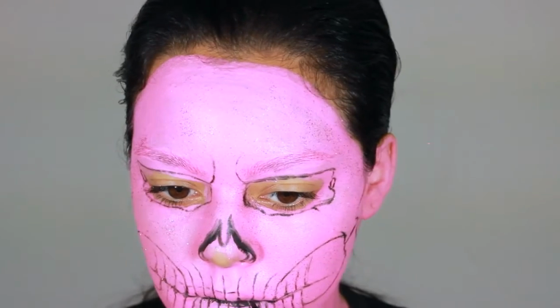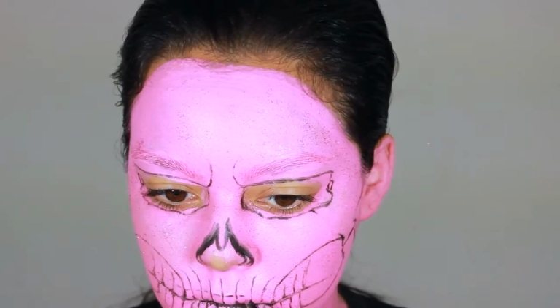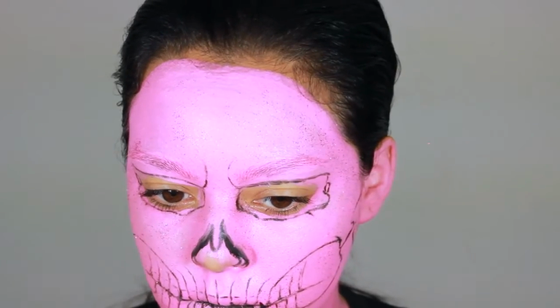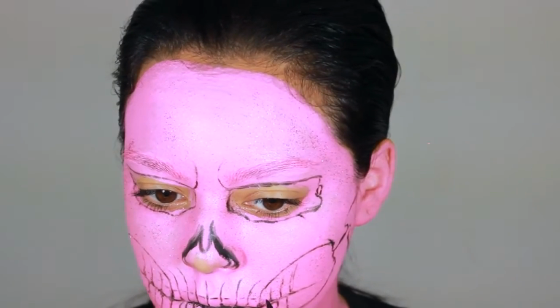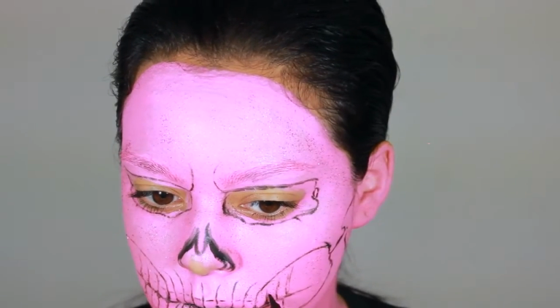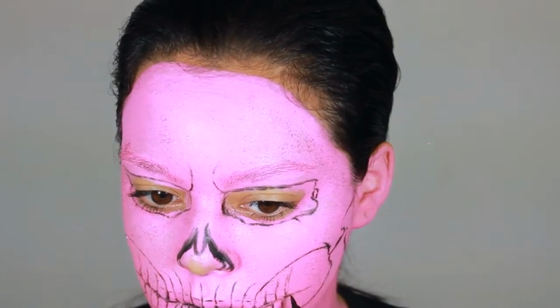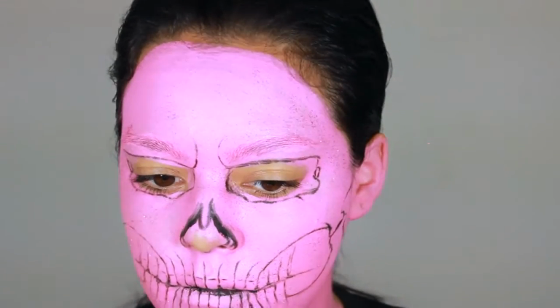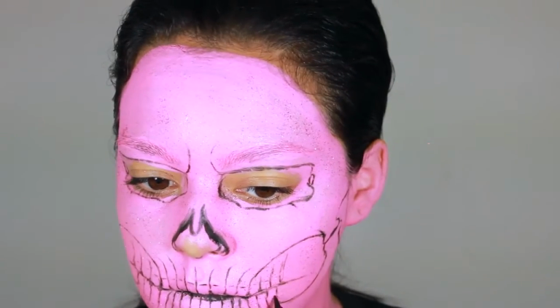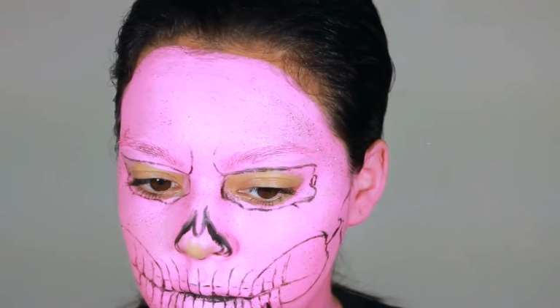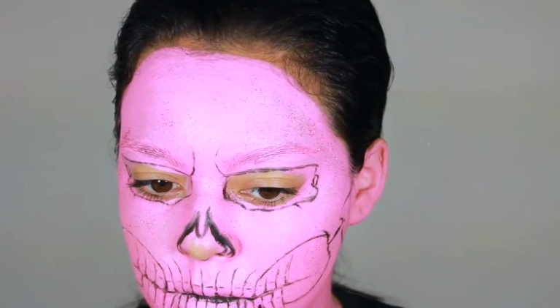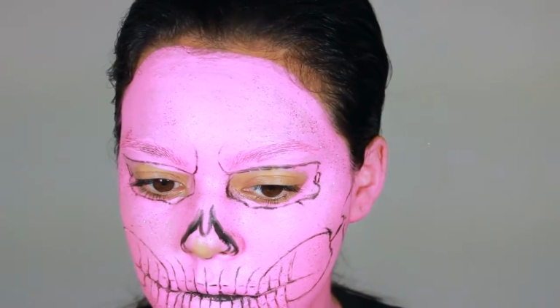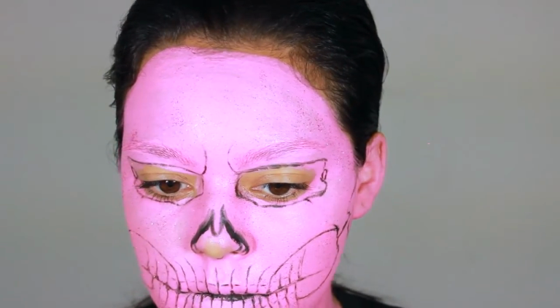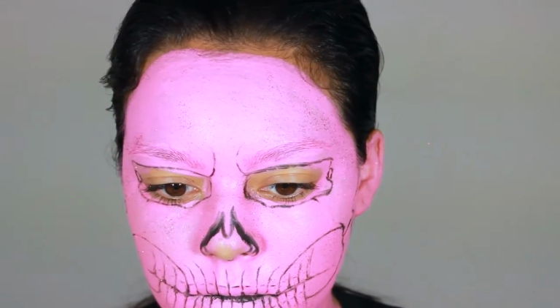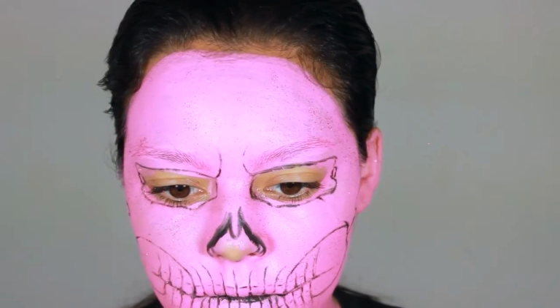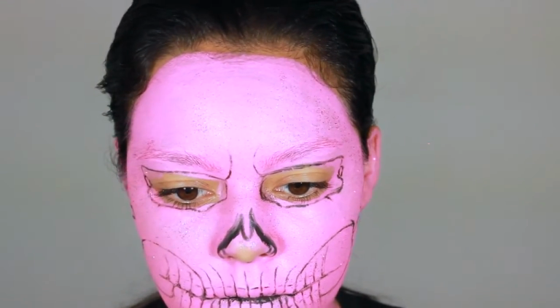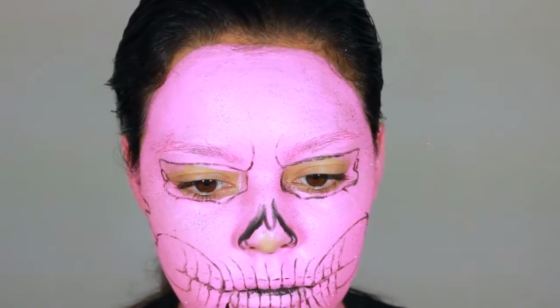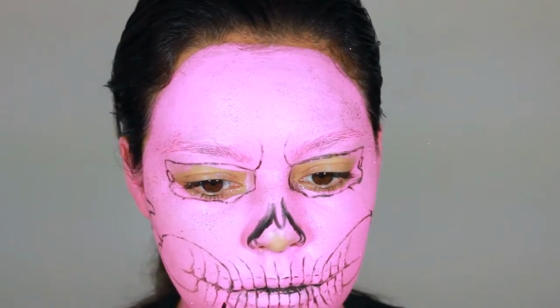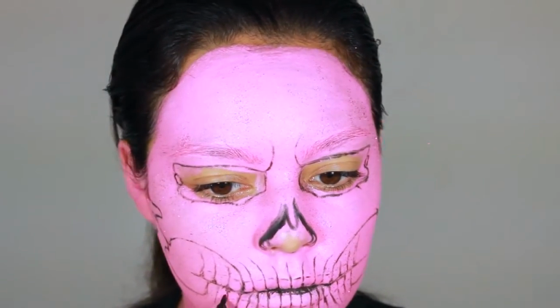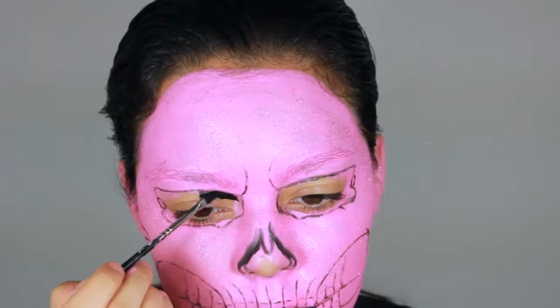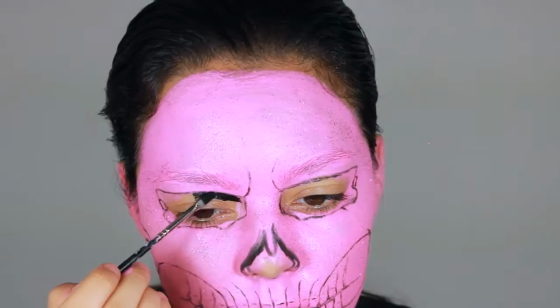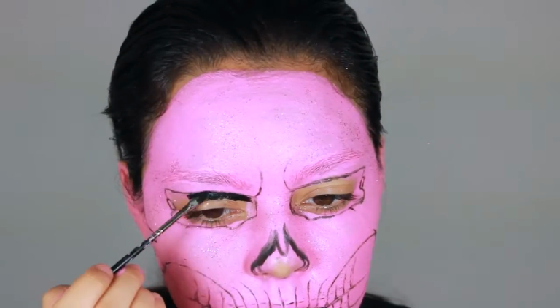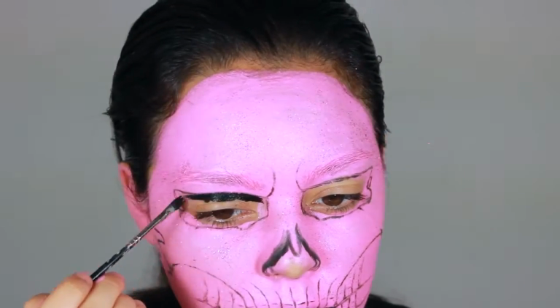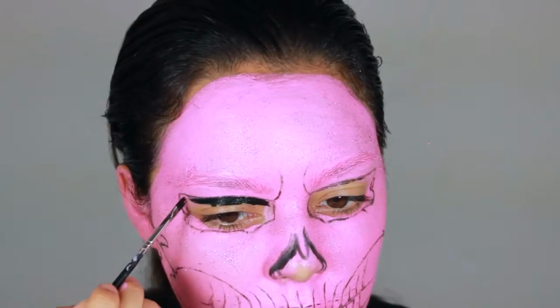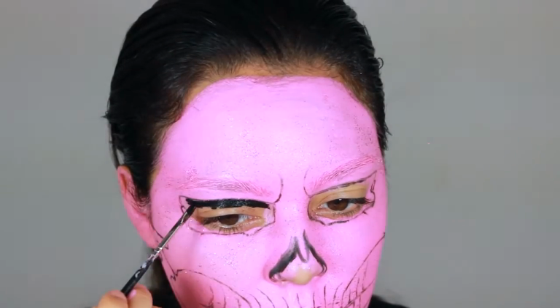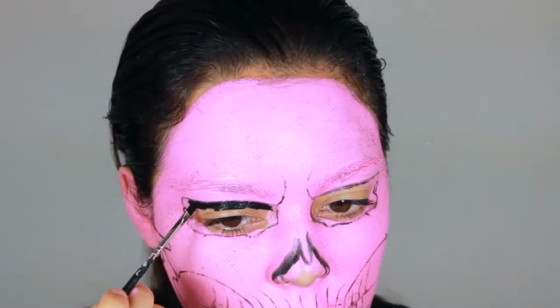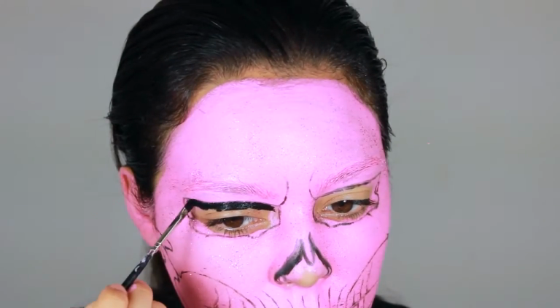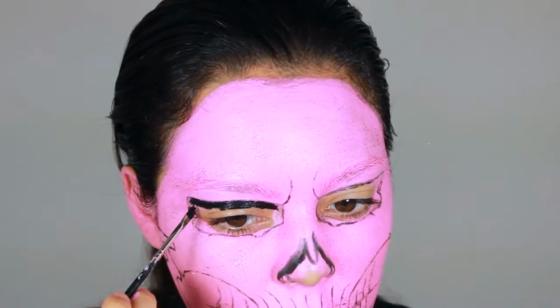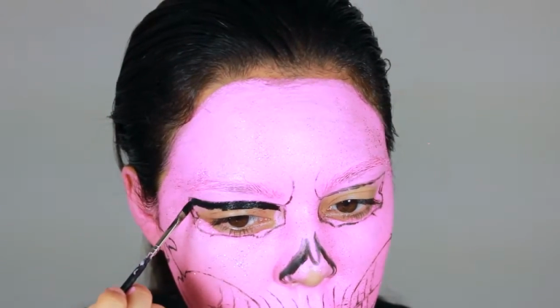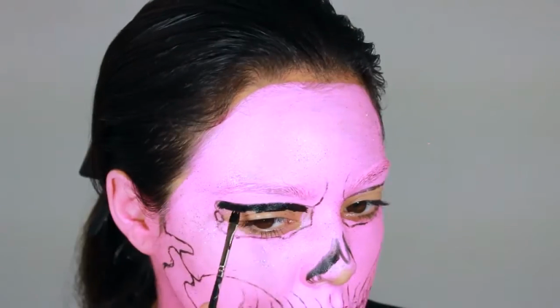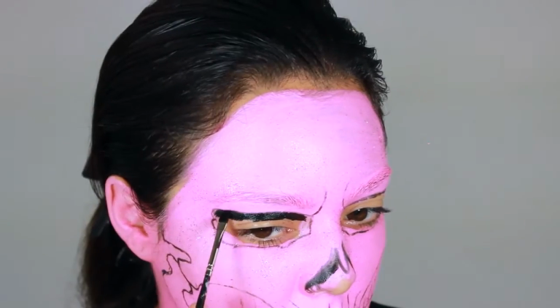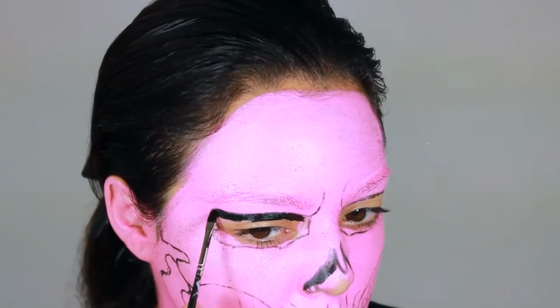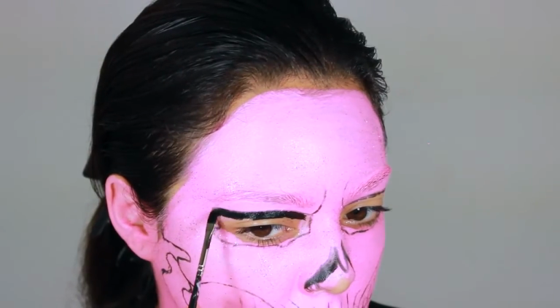Here I am using my pen to mark where I'm going to be shading for the teeth. Now we're filling everything in.